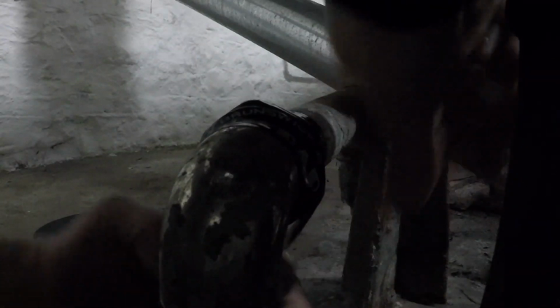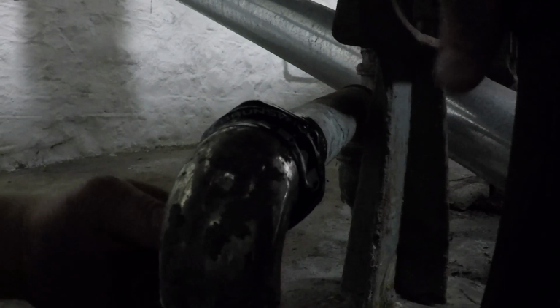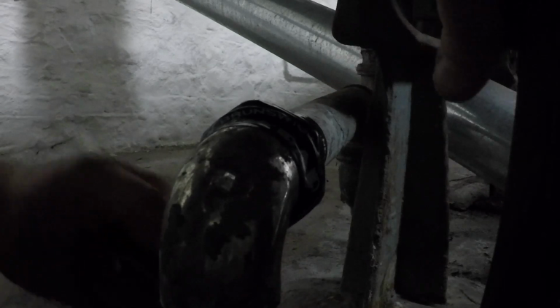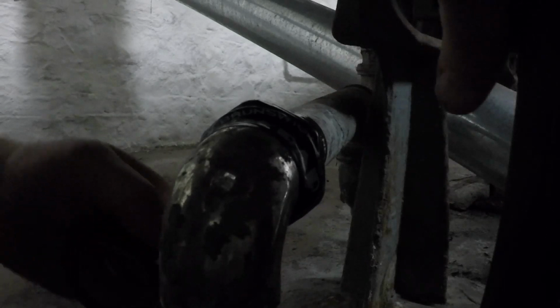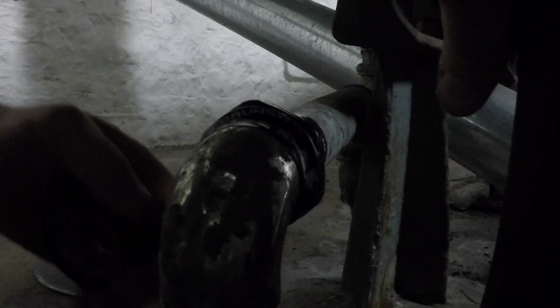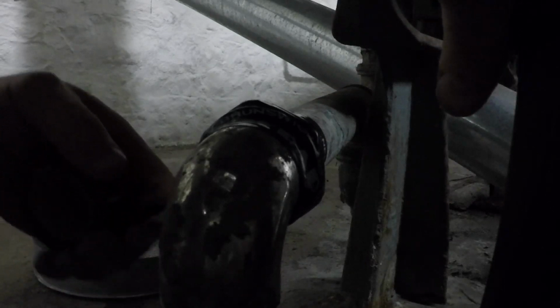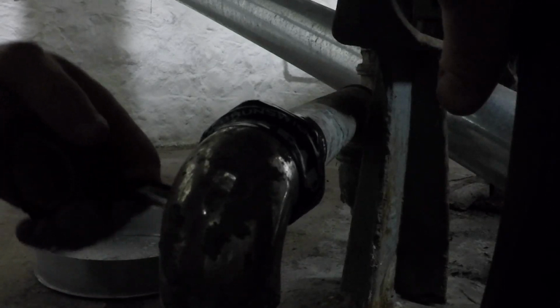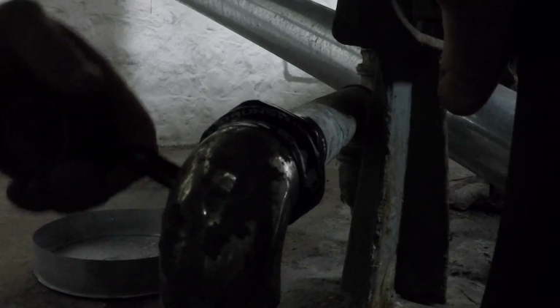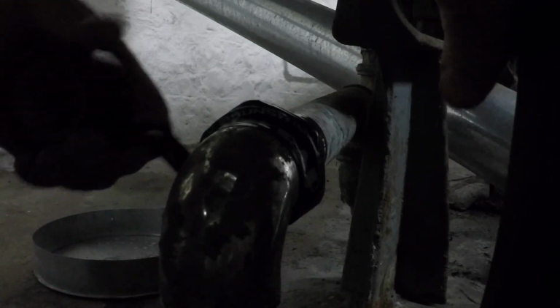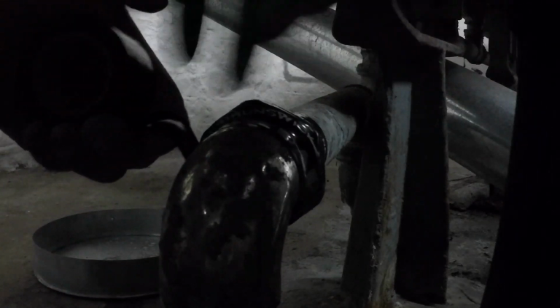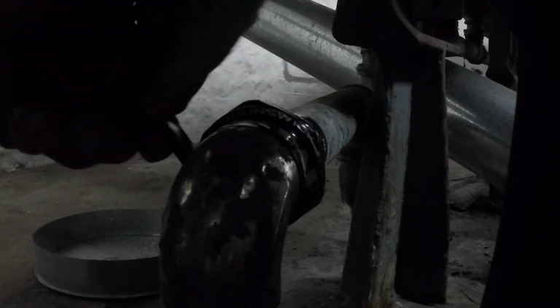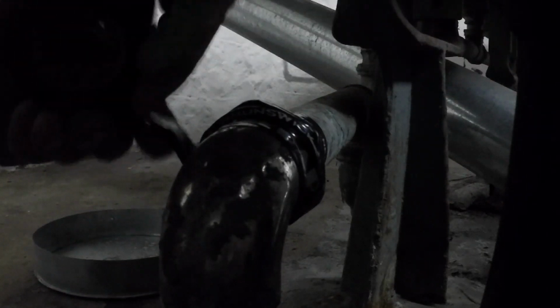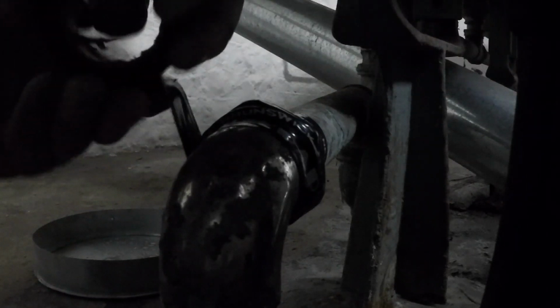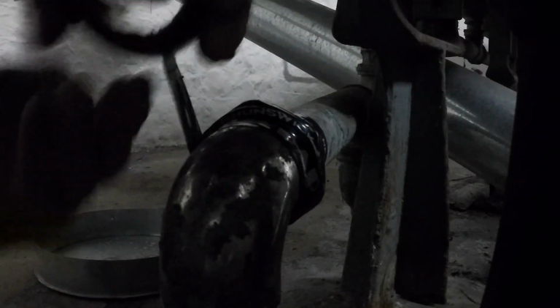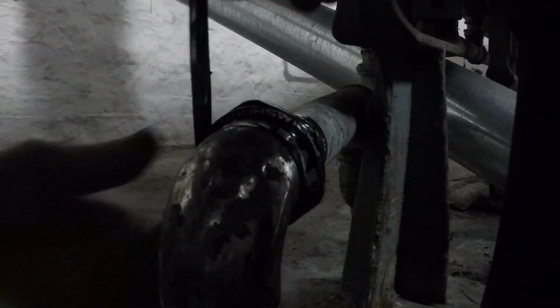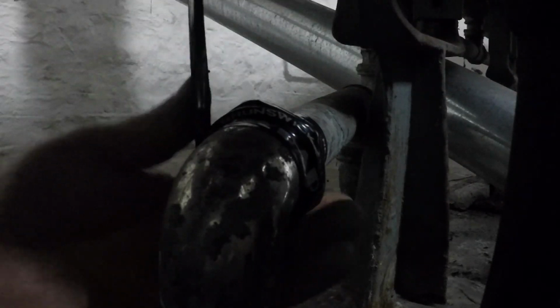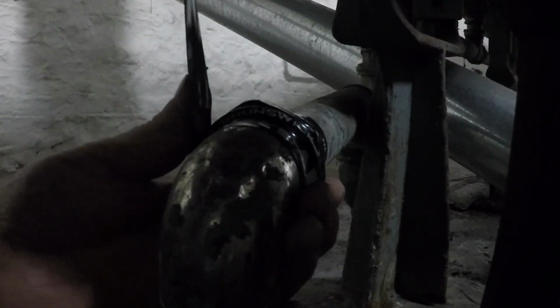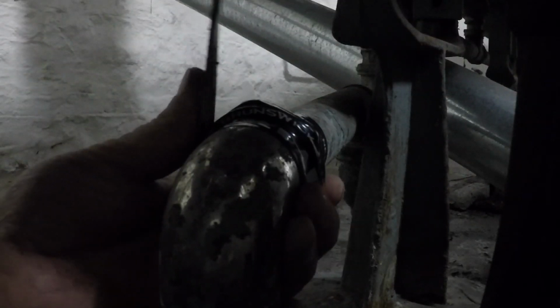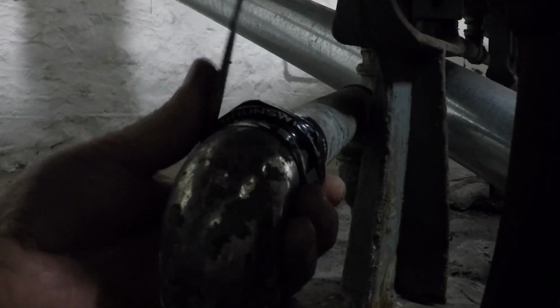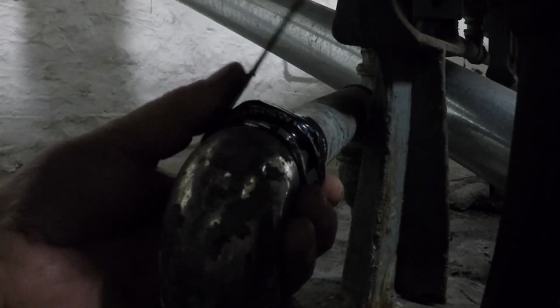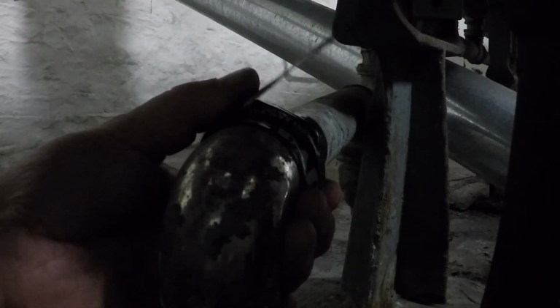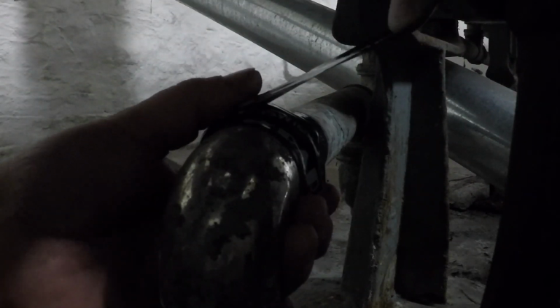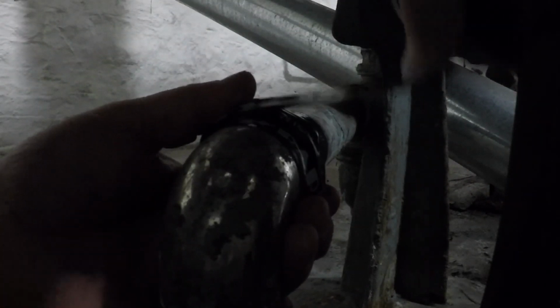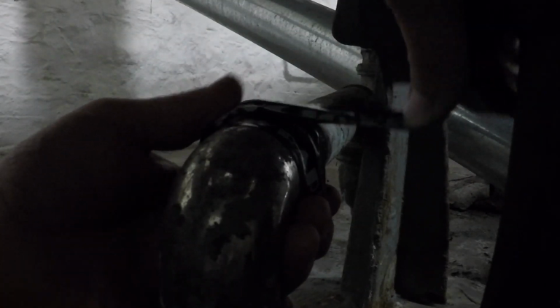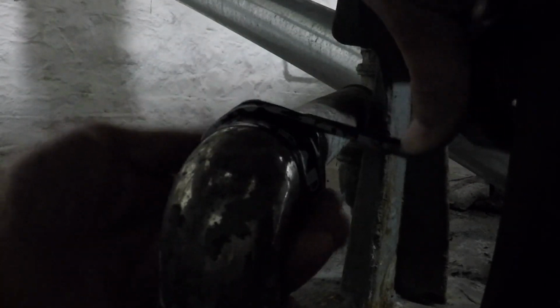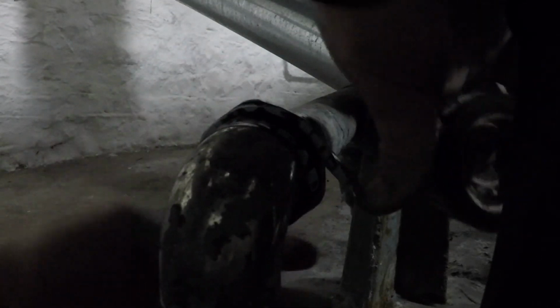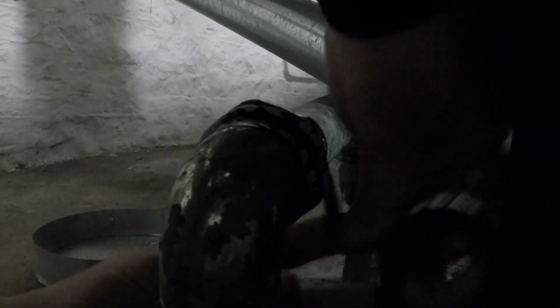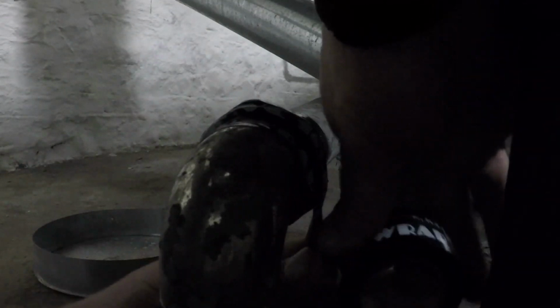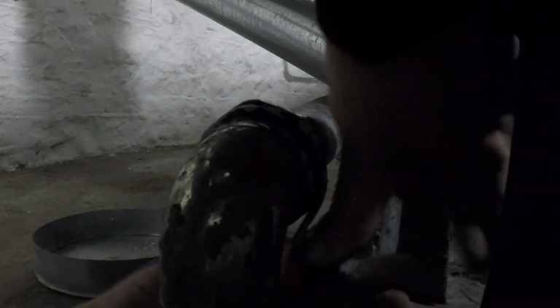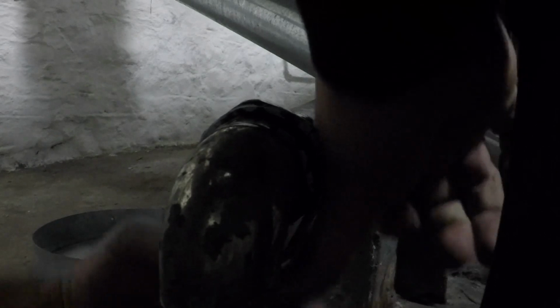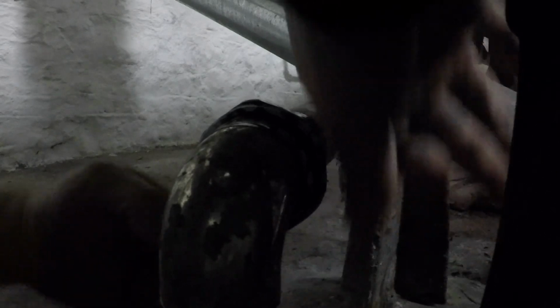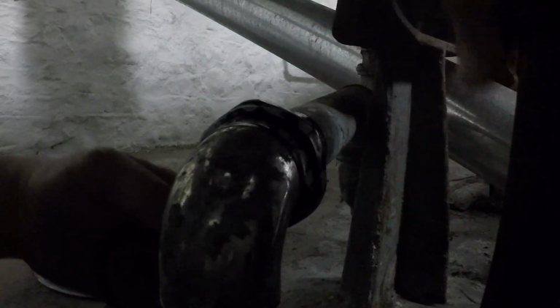It's very important as you're putting it on — stretch it around the pipe.